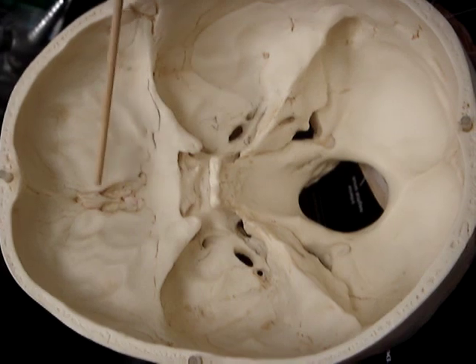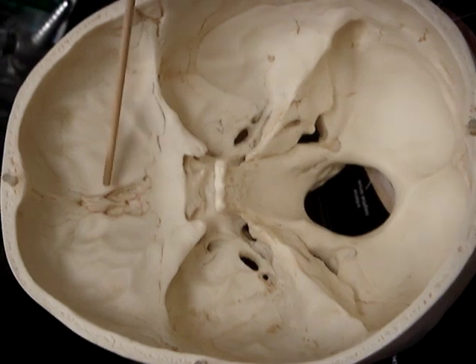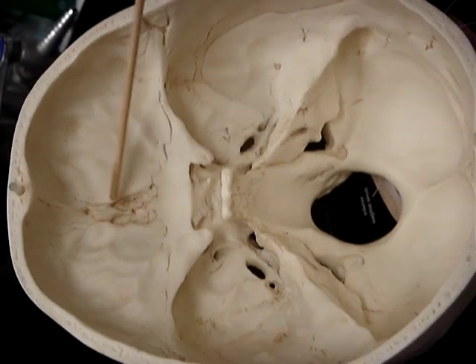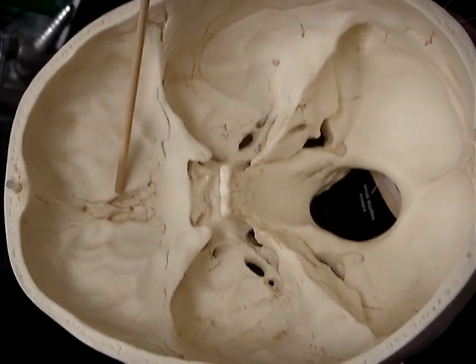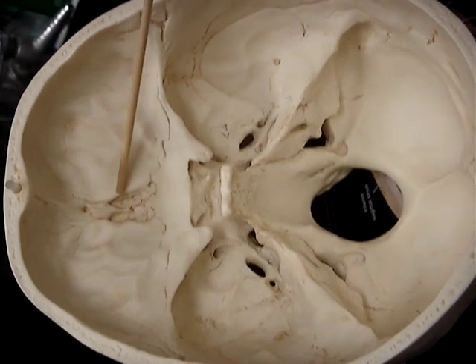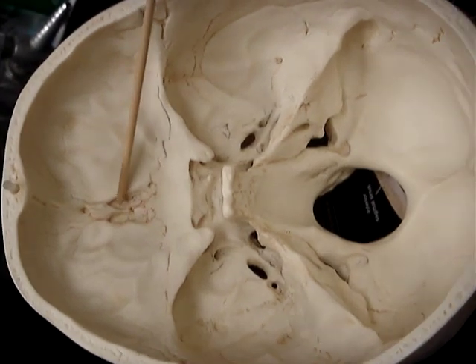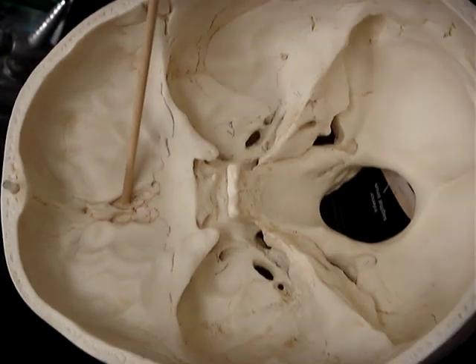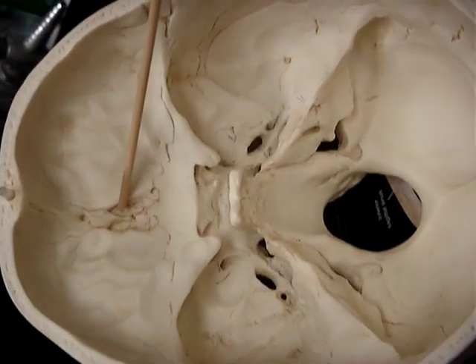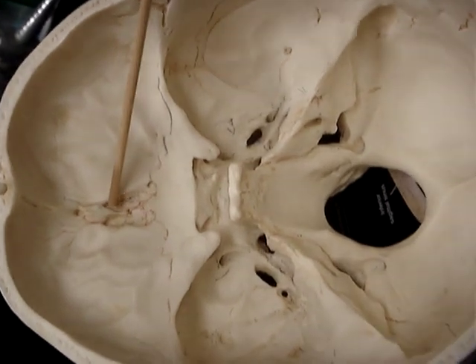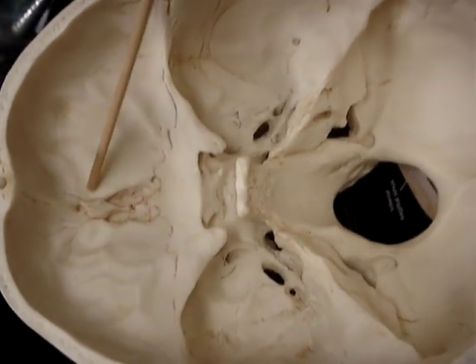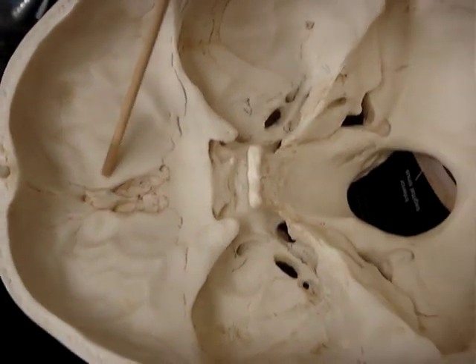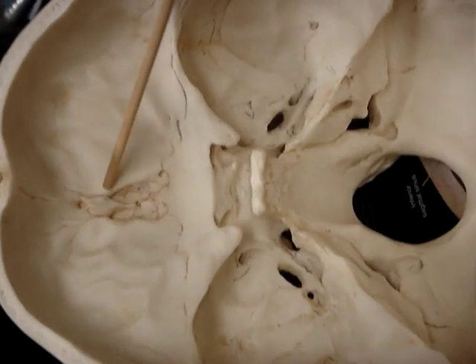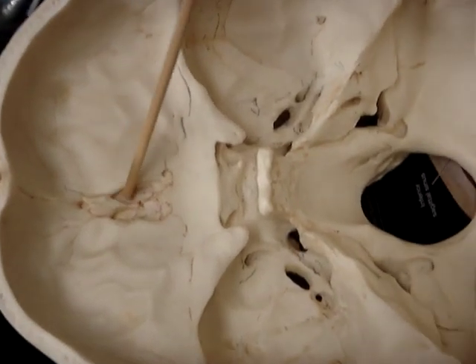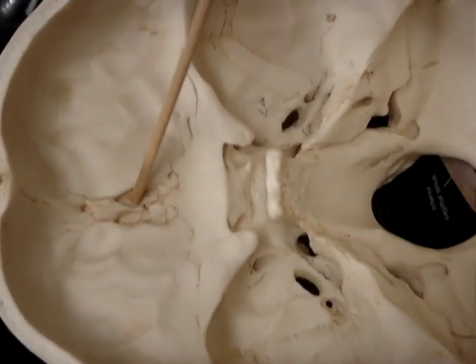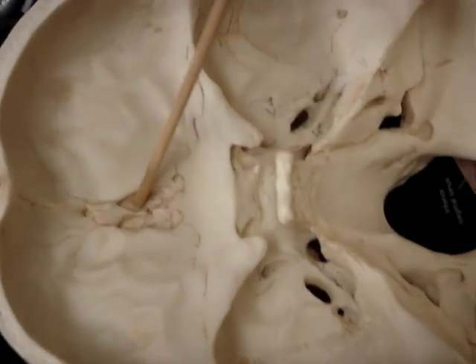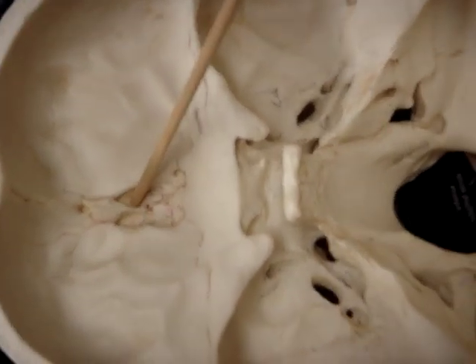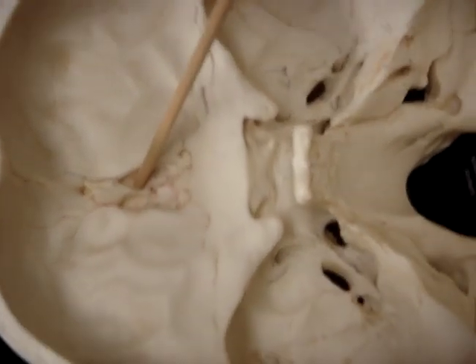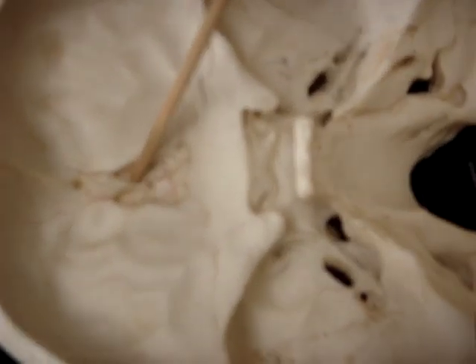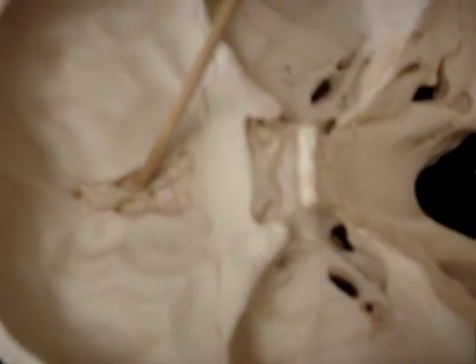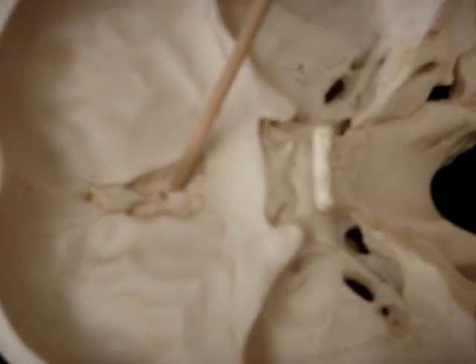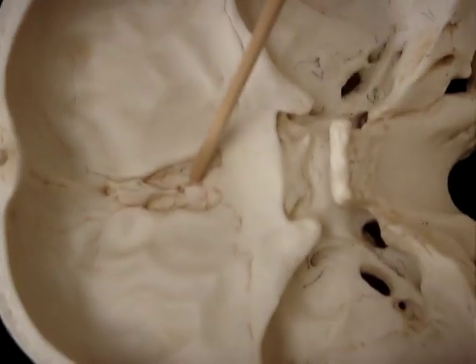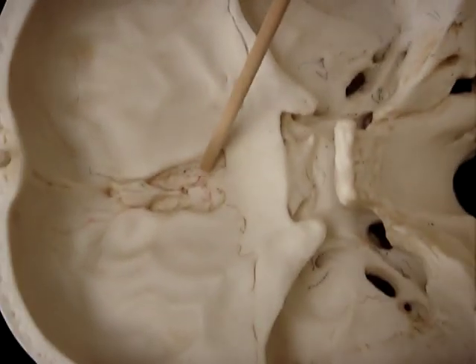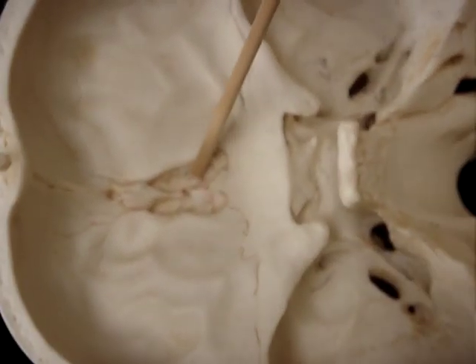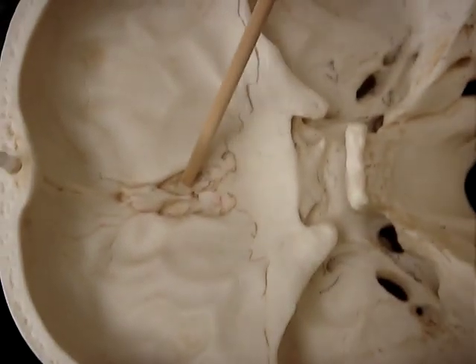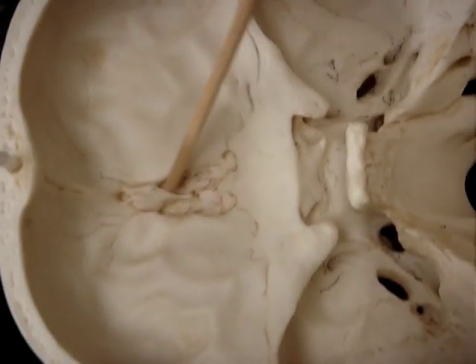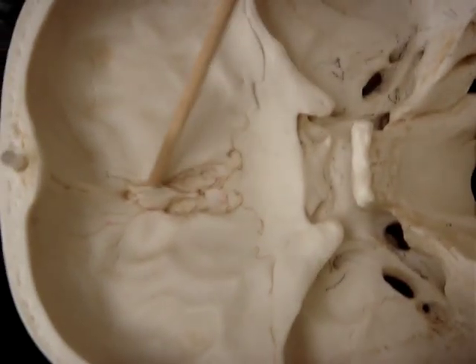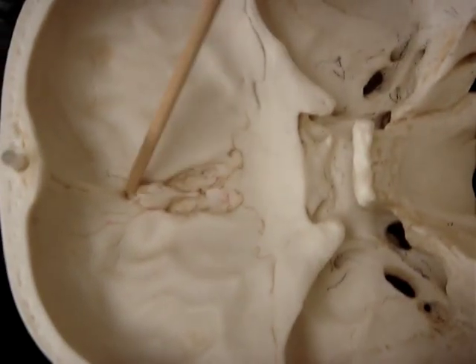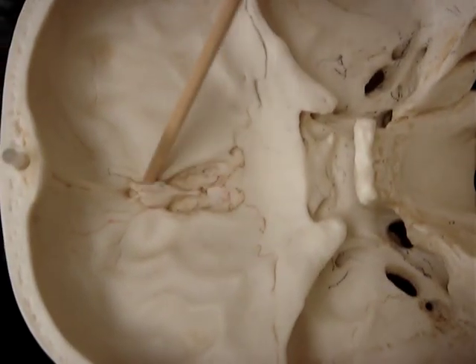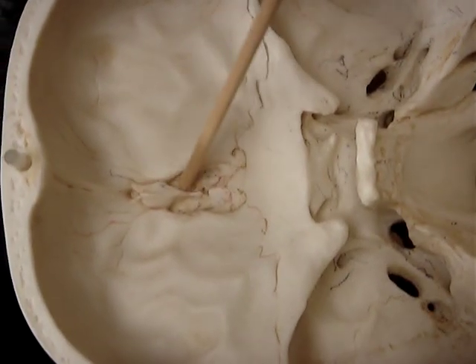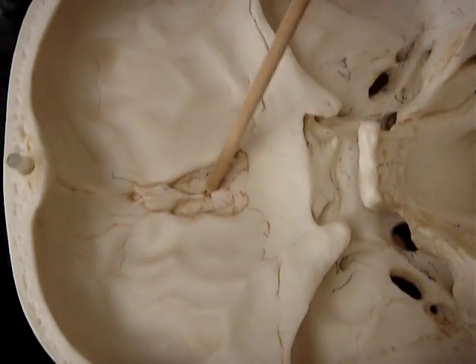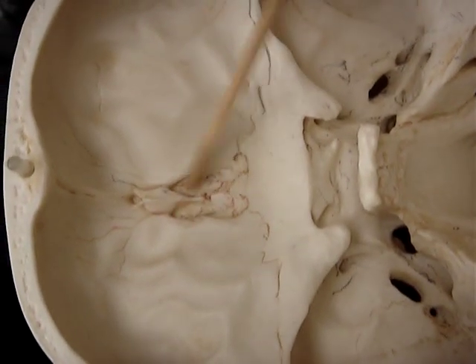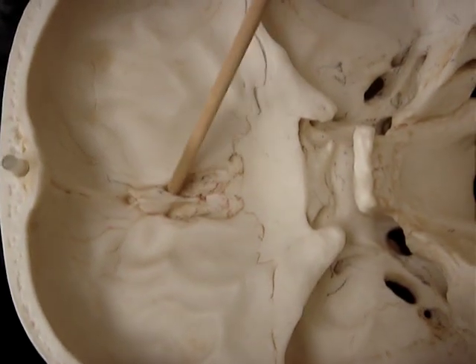The olfactory nerve goes through the cribriform plate, which is right here.